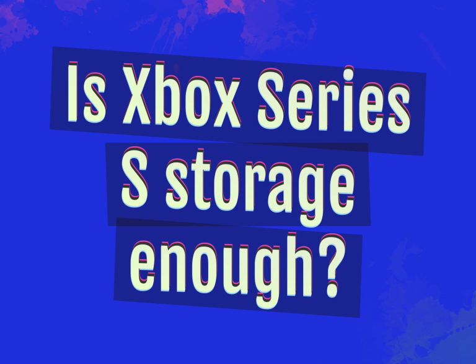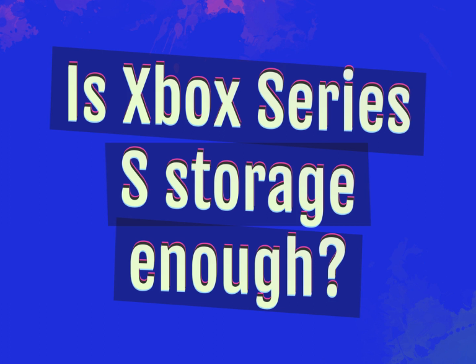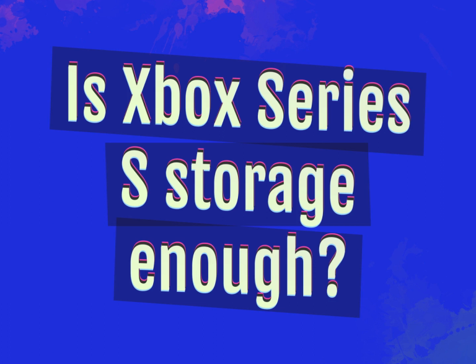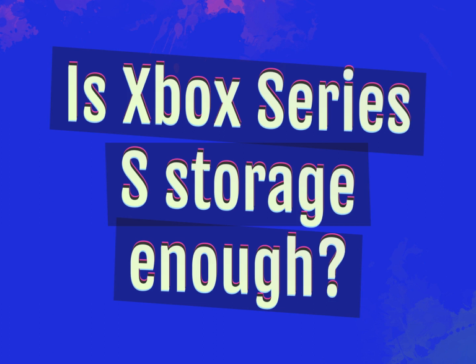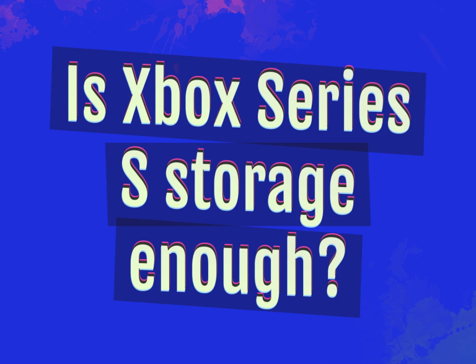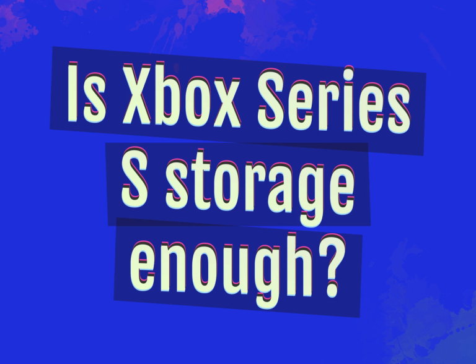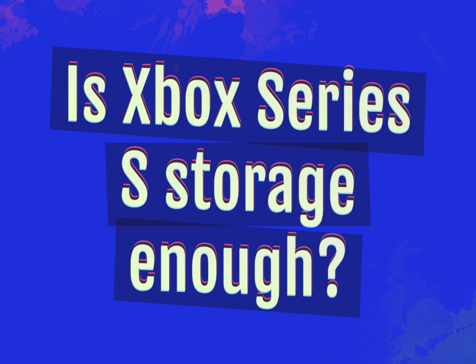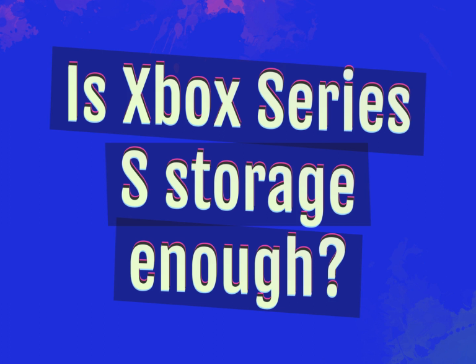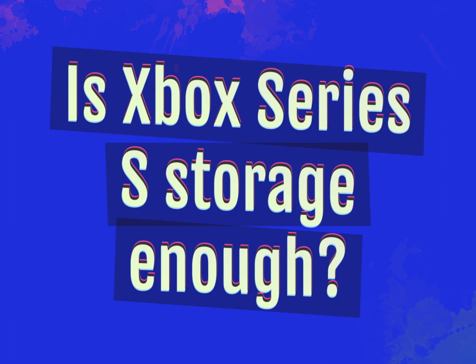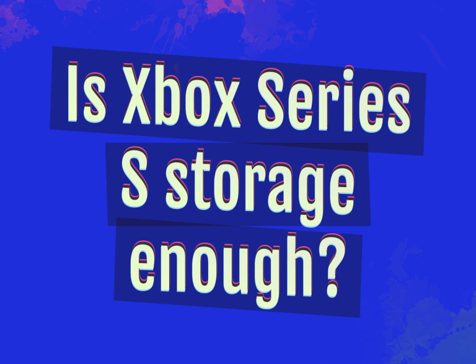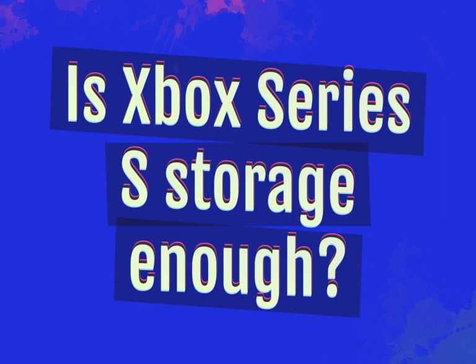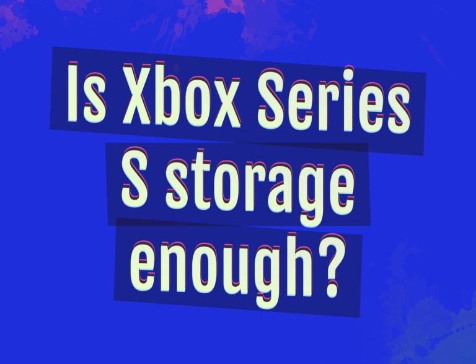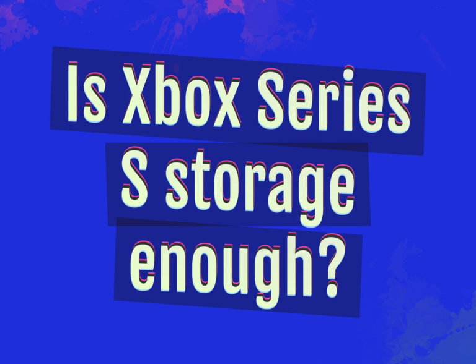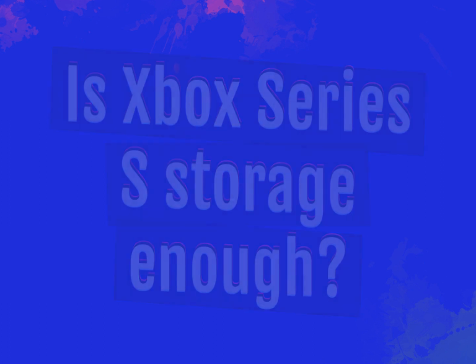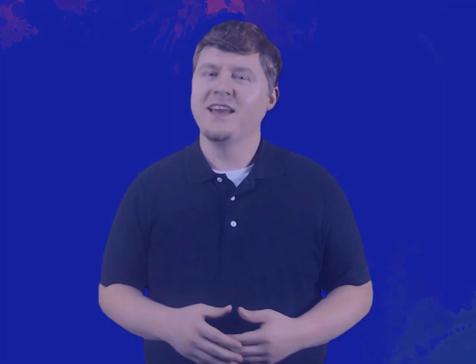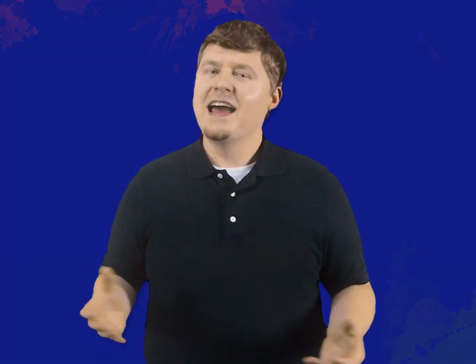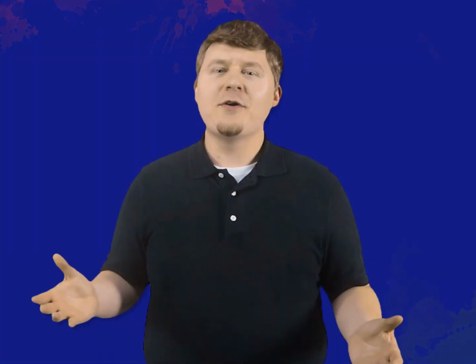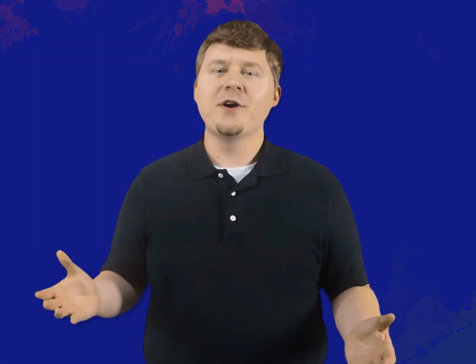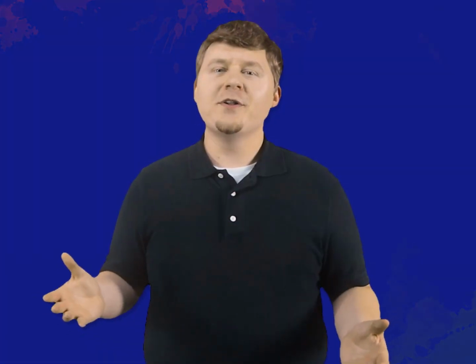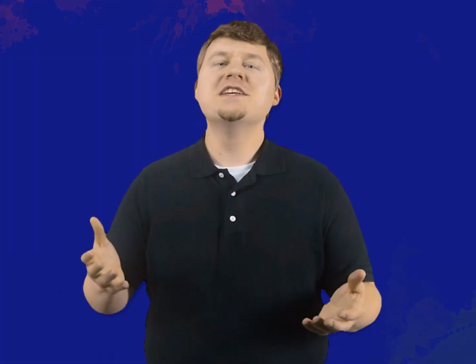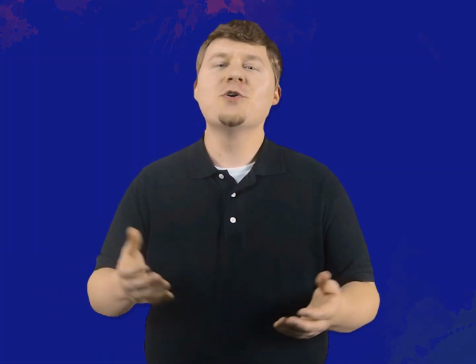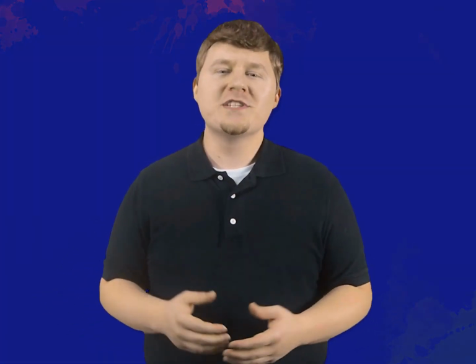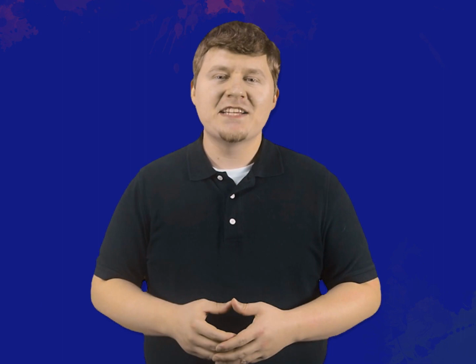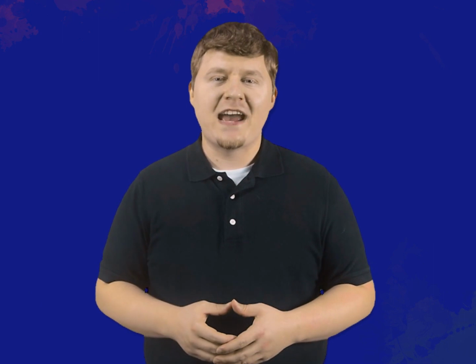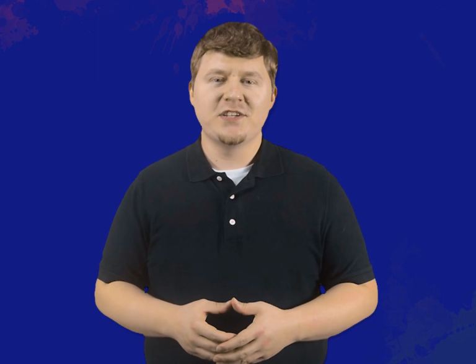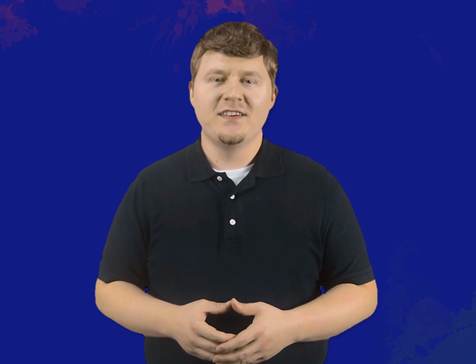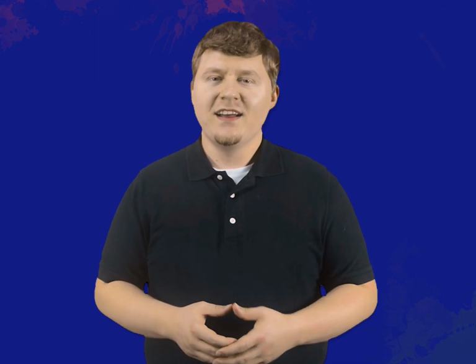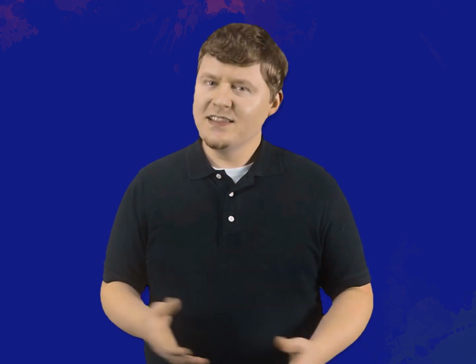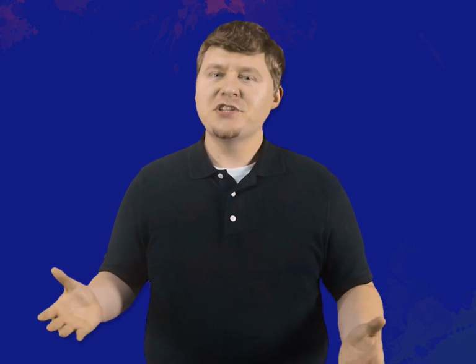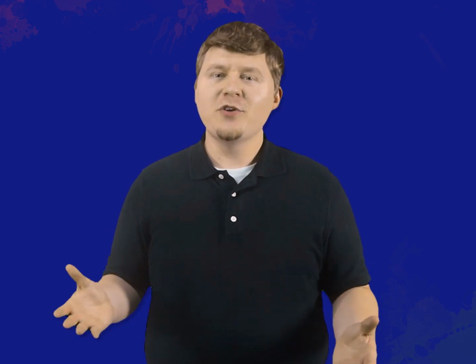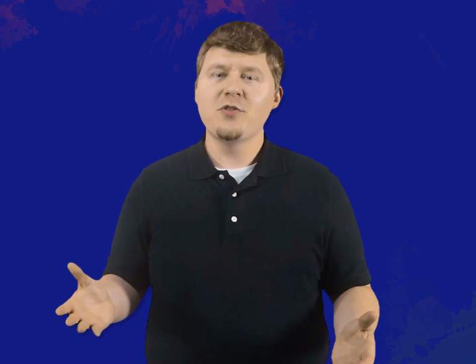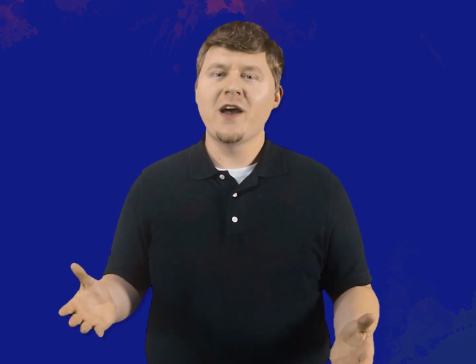Is Xbox Series S storage enough? Our goal is your satisfaction. Let us show you the way.